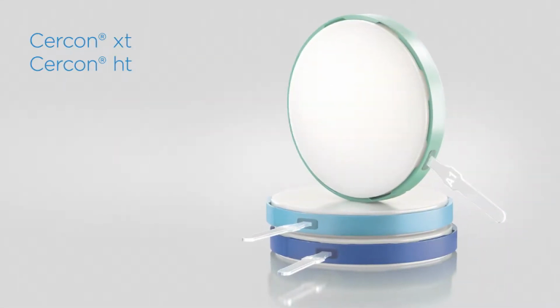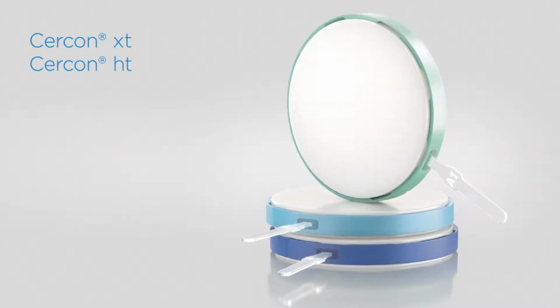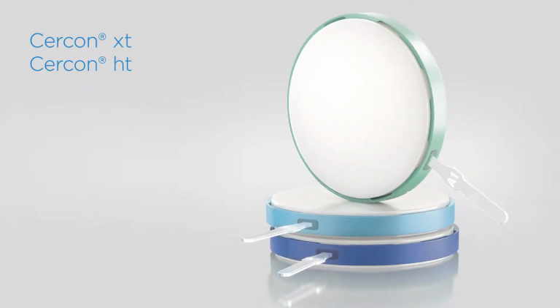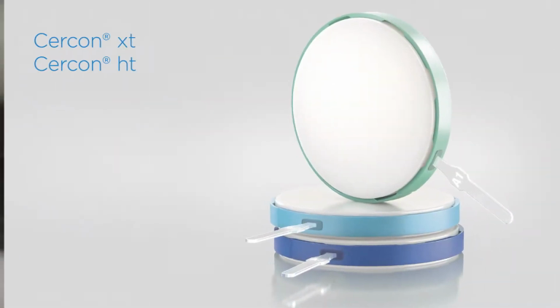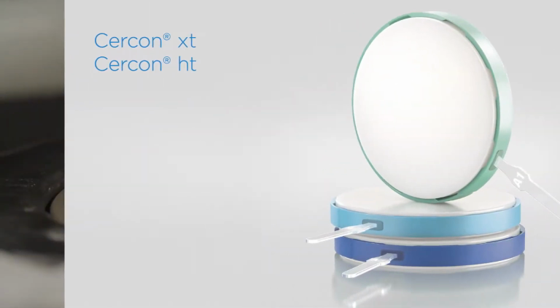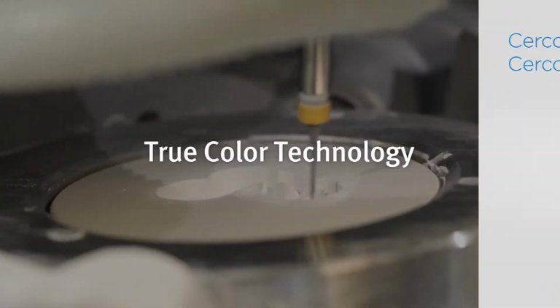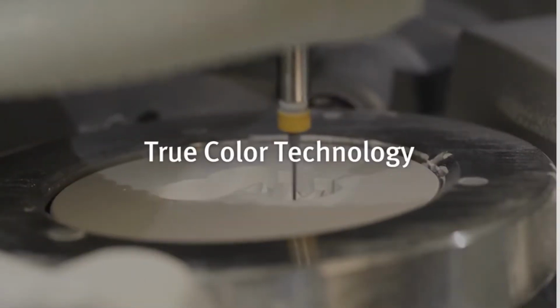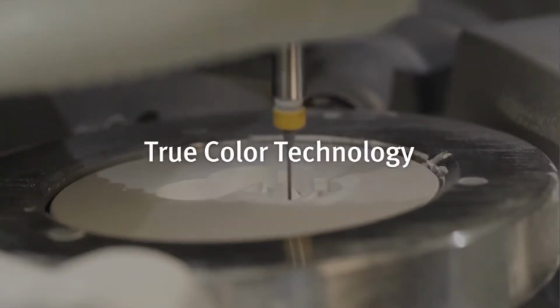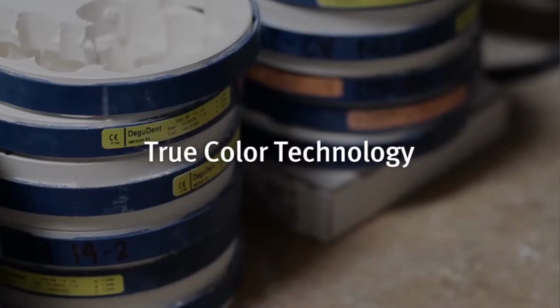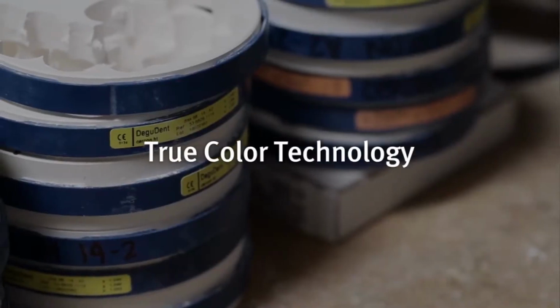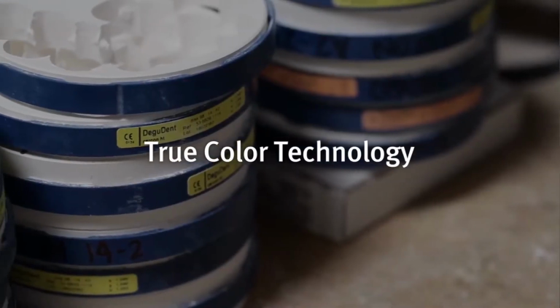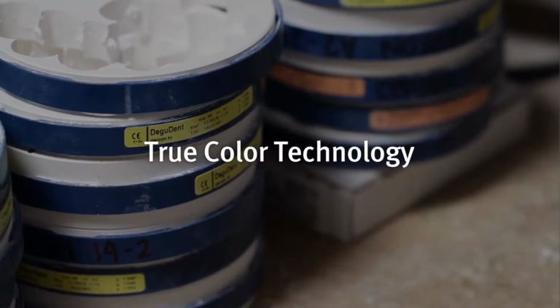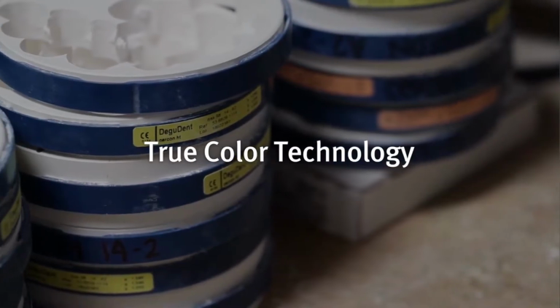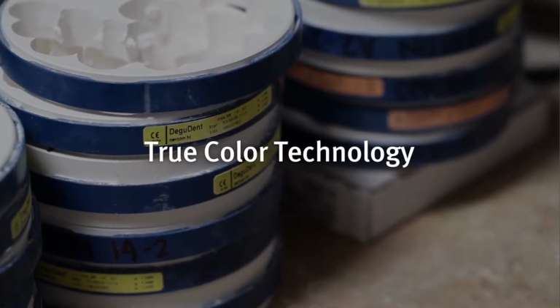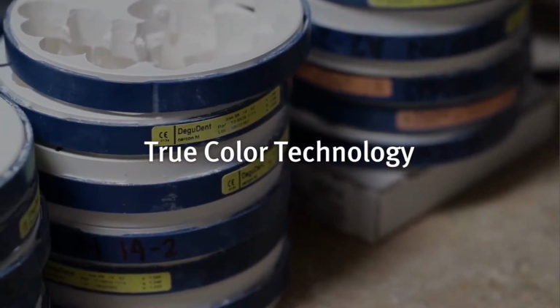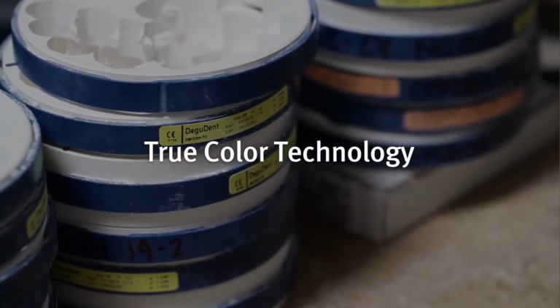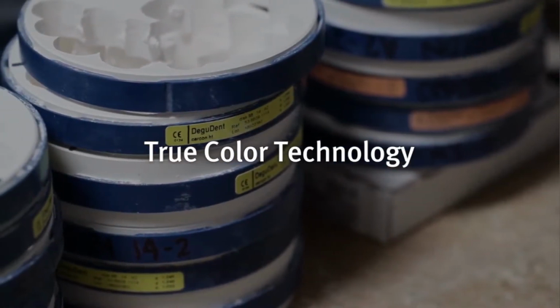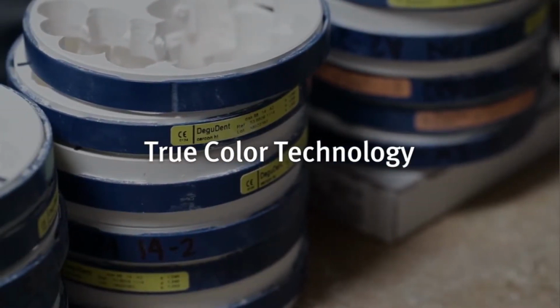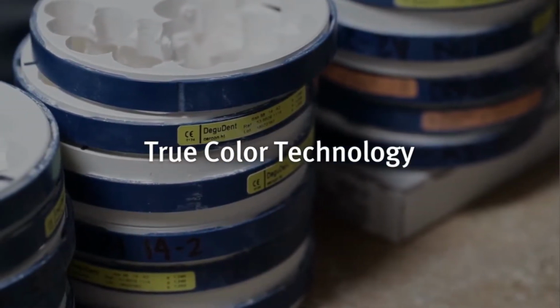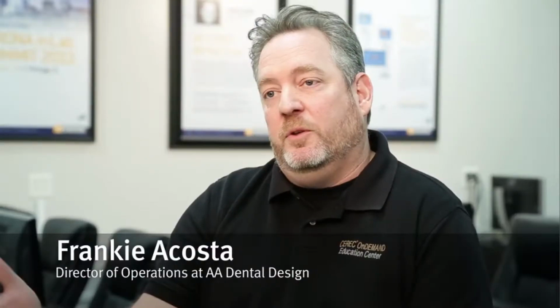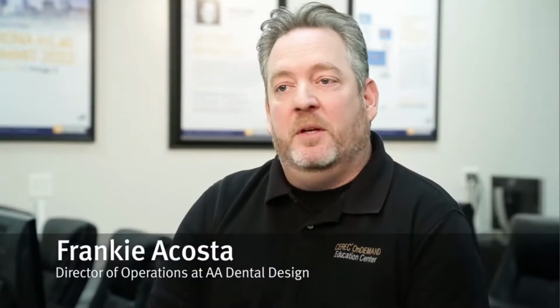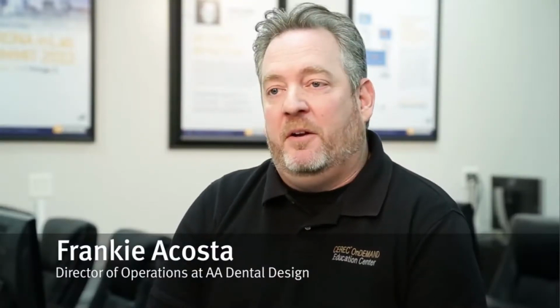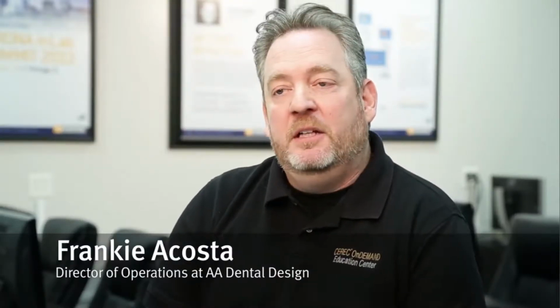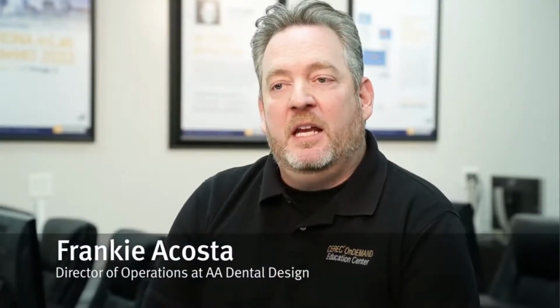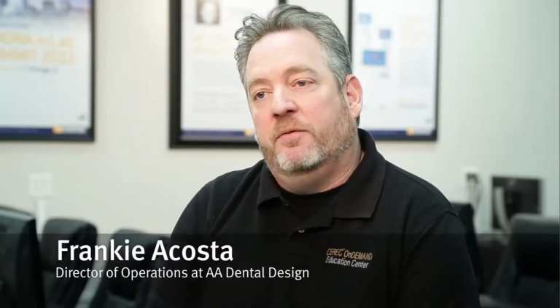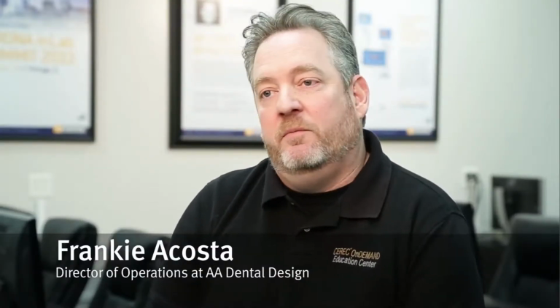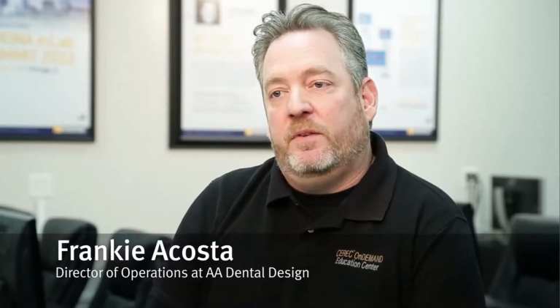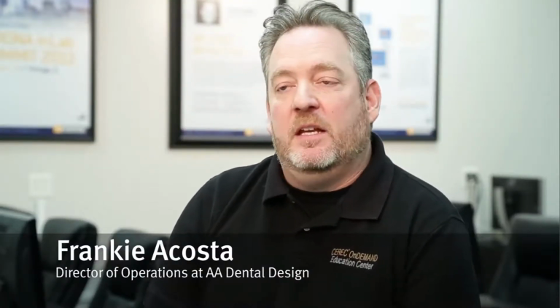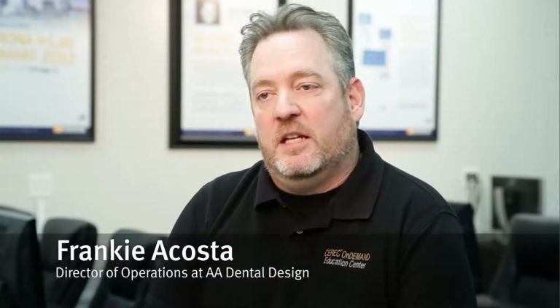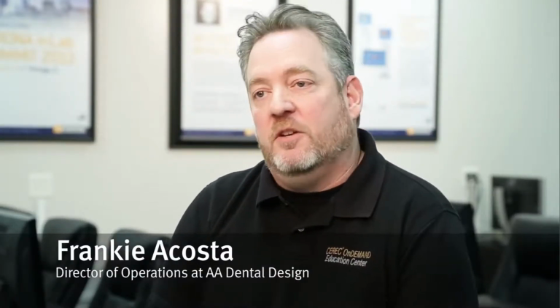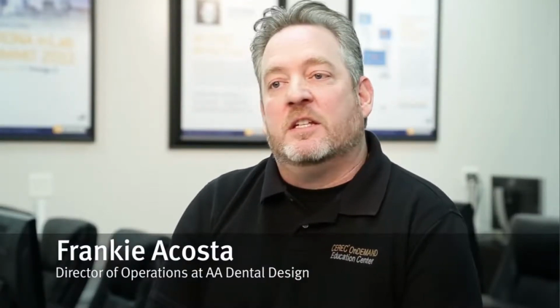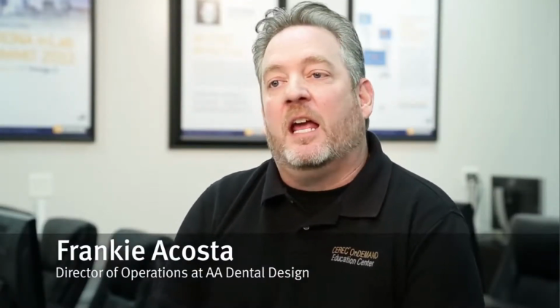The laboratory that we have here is only five people. We're doing about anywhere from 50 to 60 units a day.